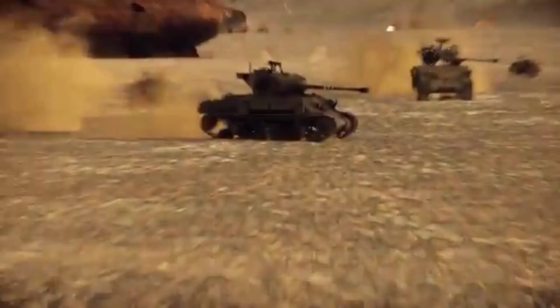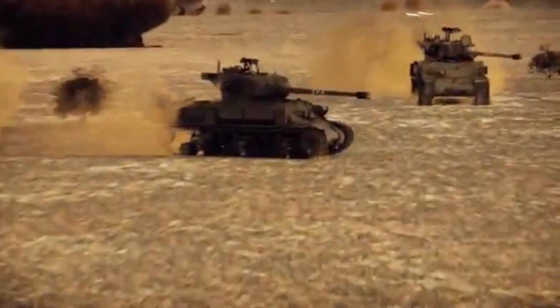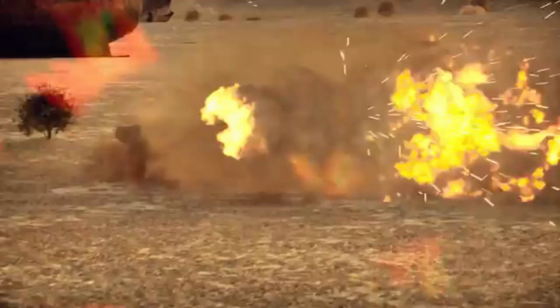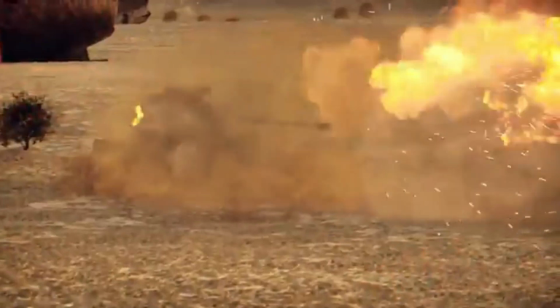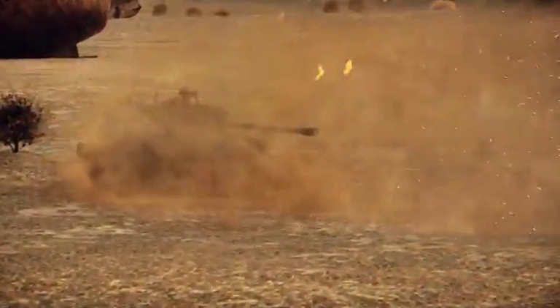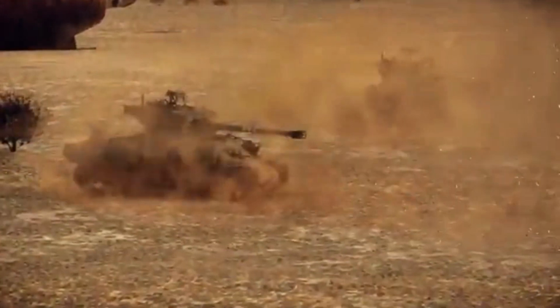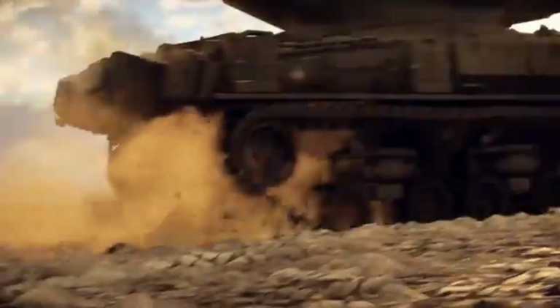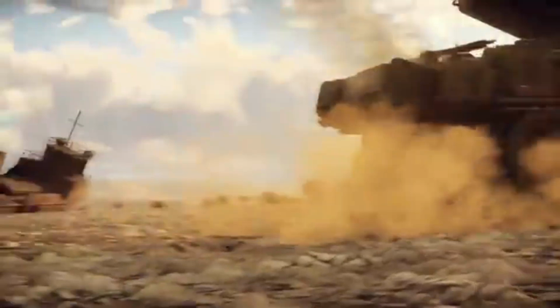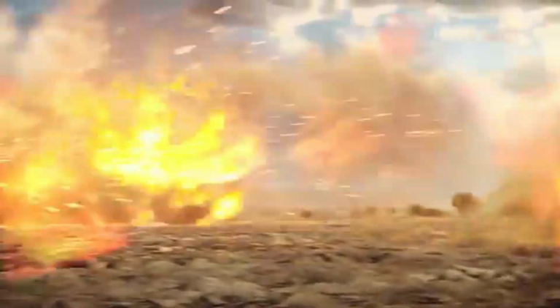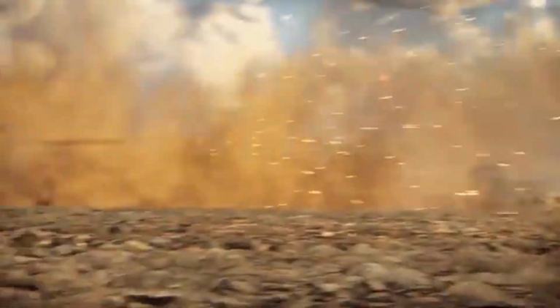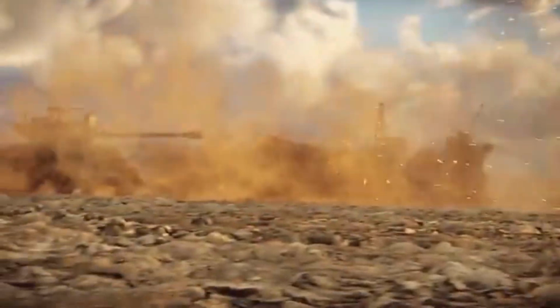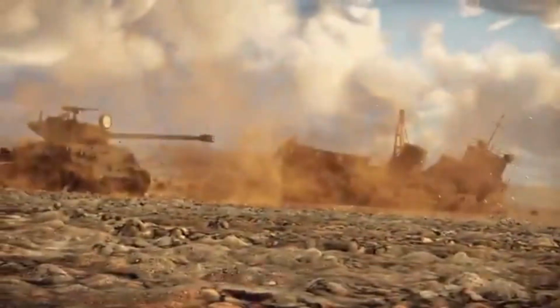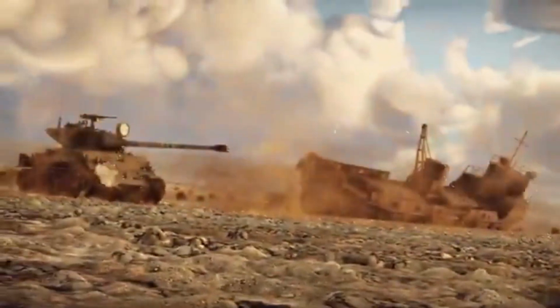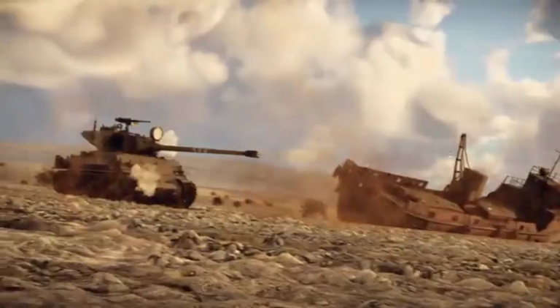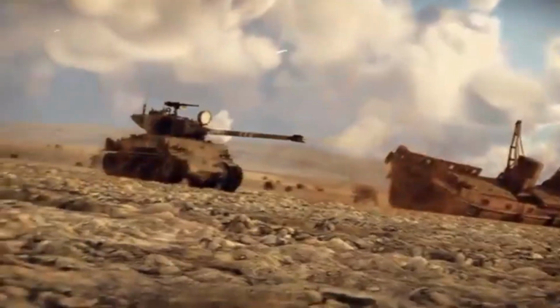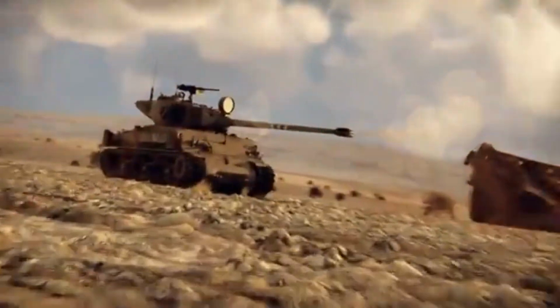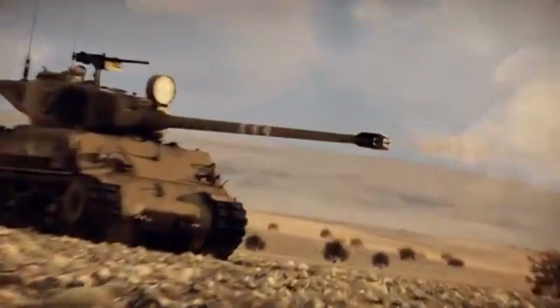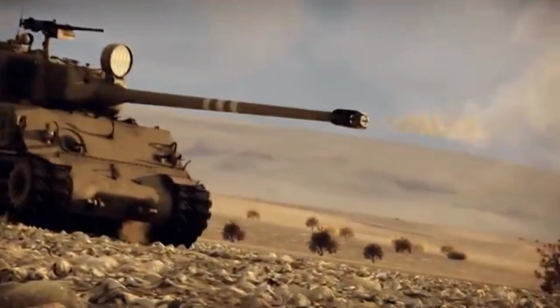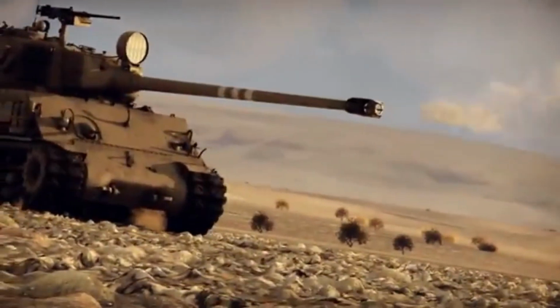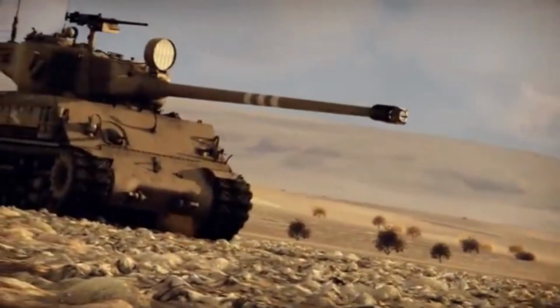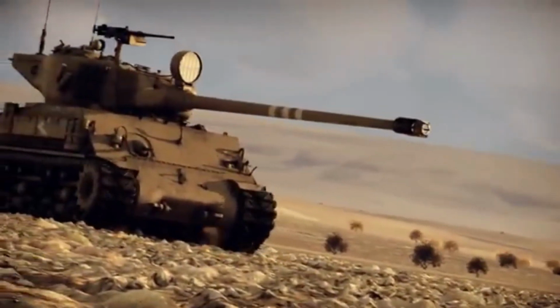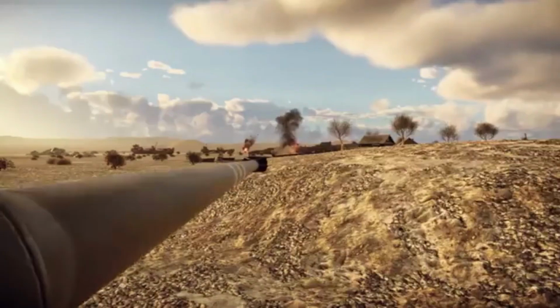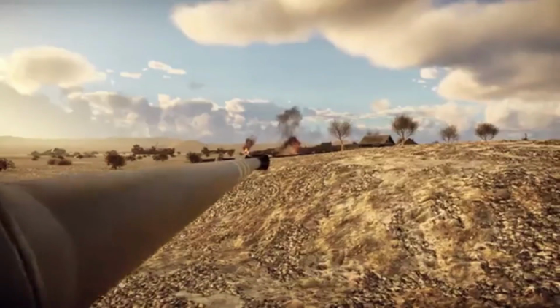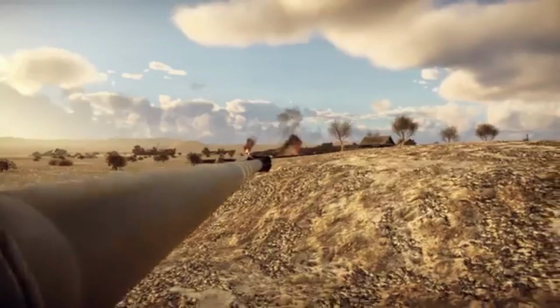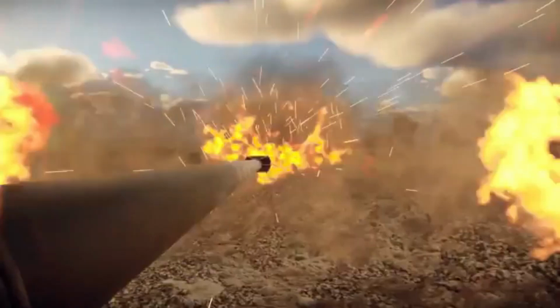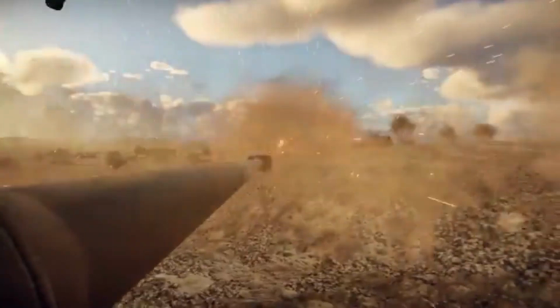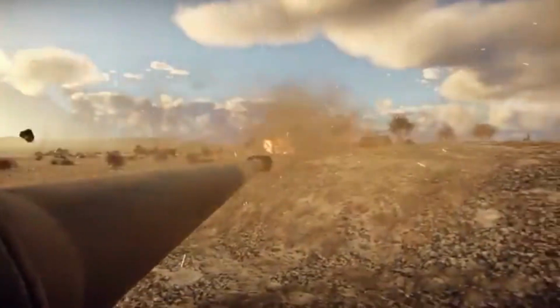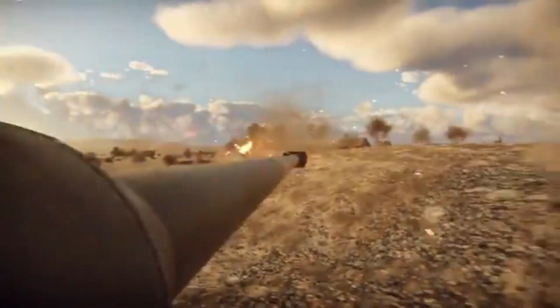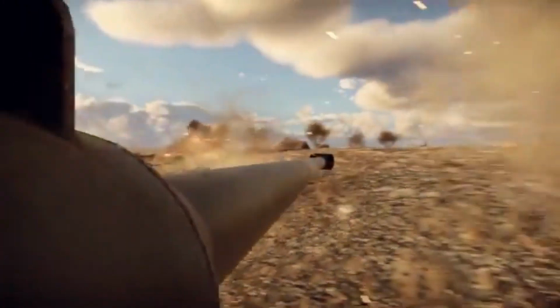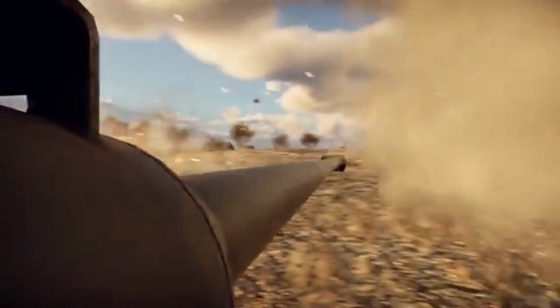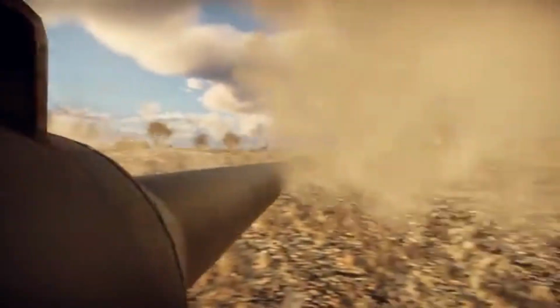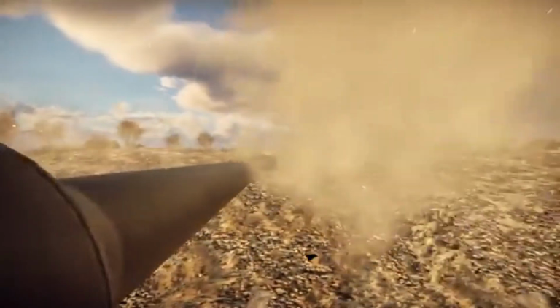Today we're going to evaluate whether War Thunder, renowned for its realism, has faithfully recreated this battlefield icon.